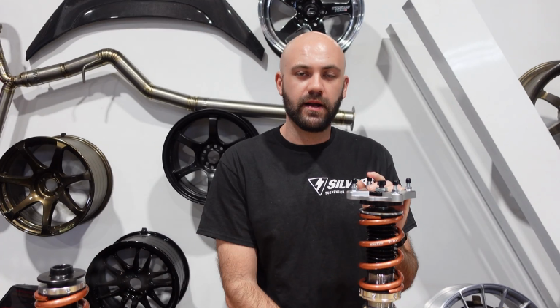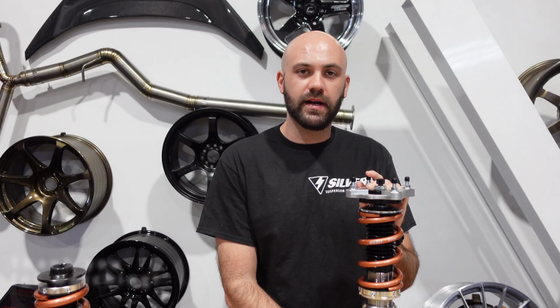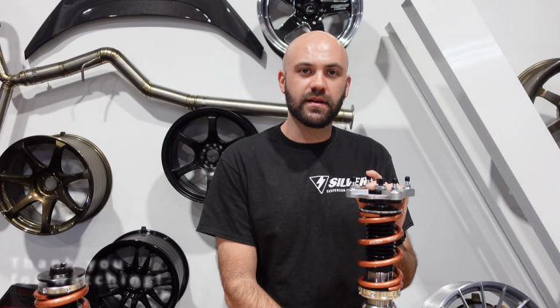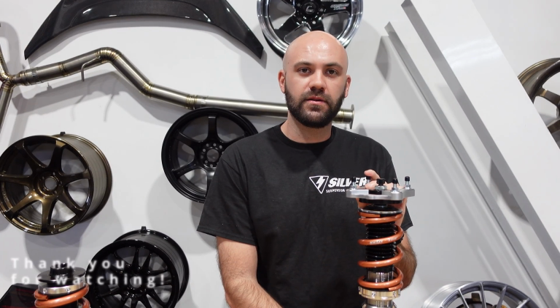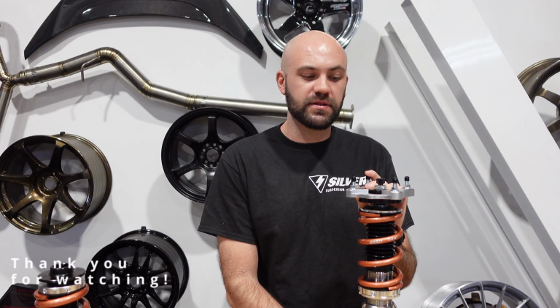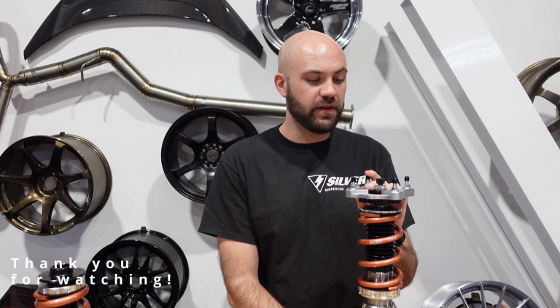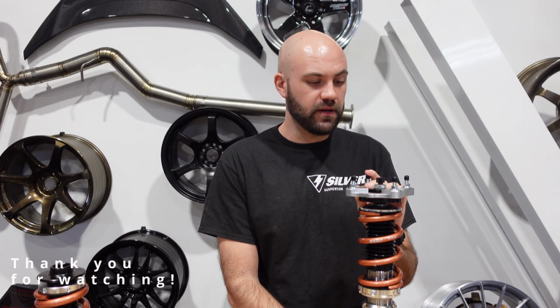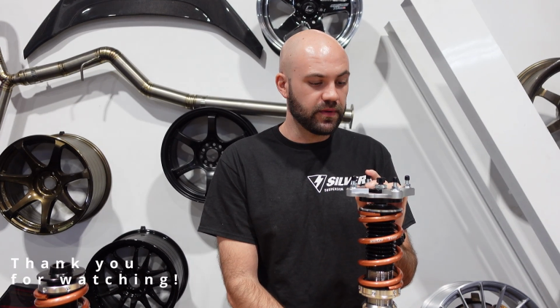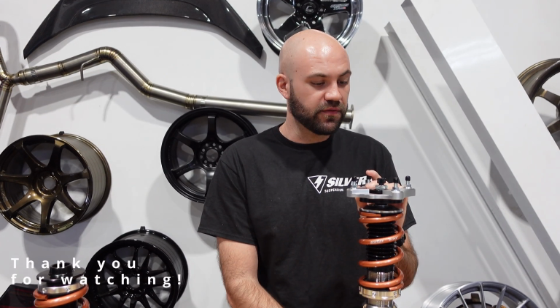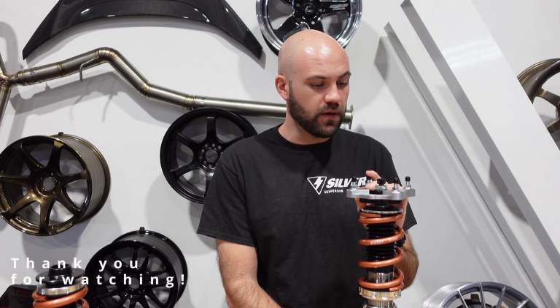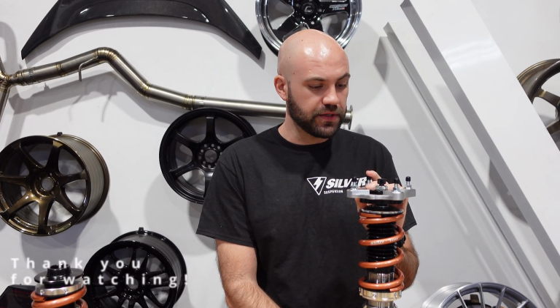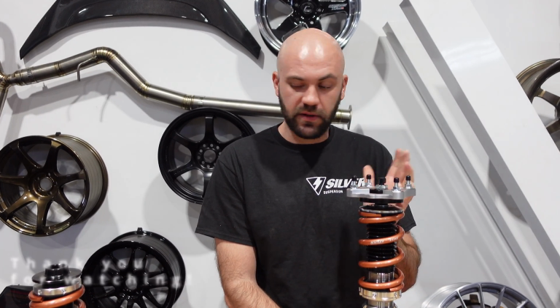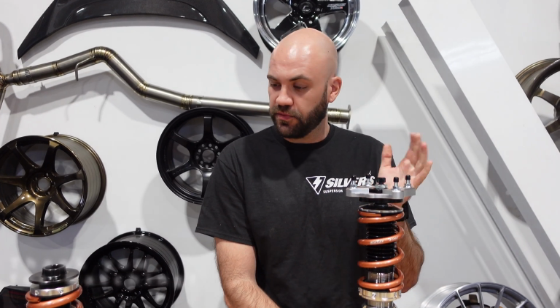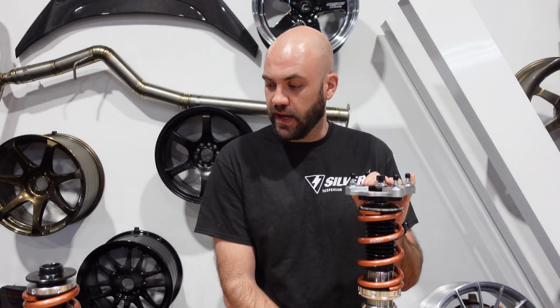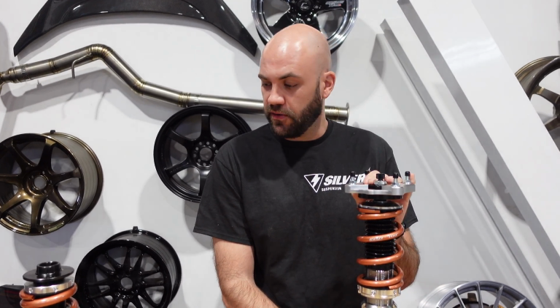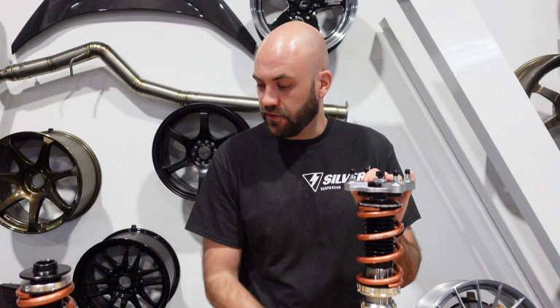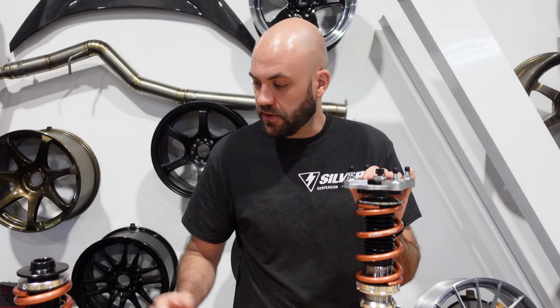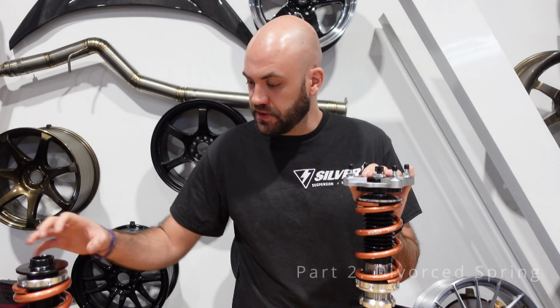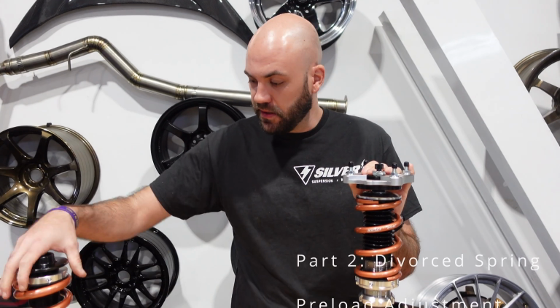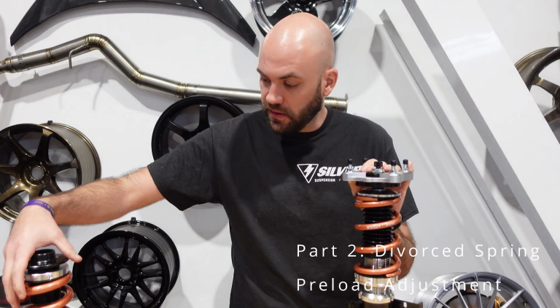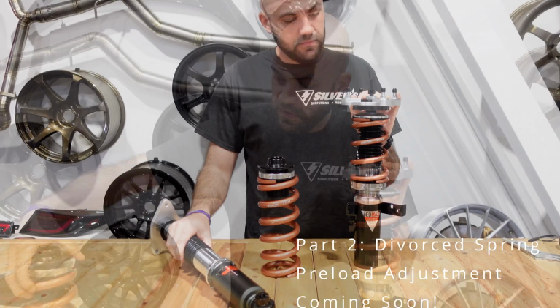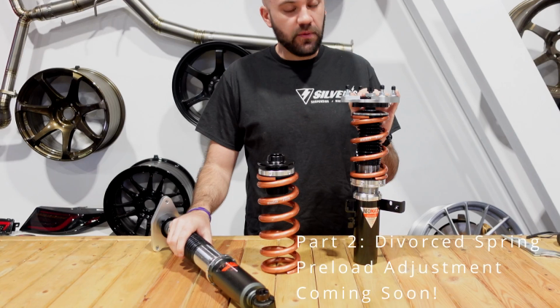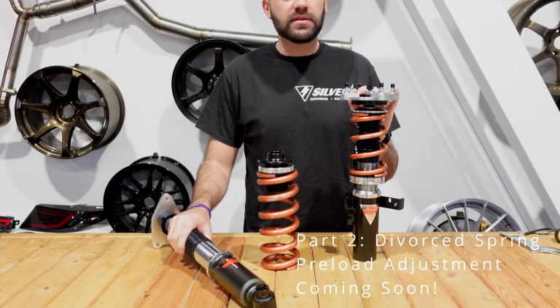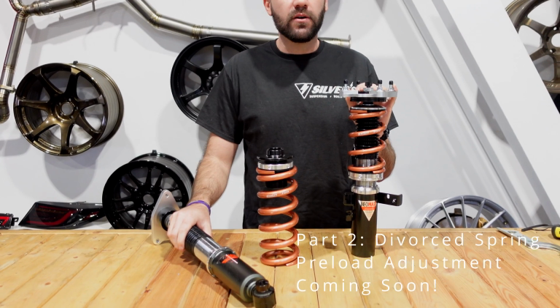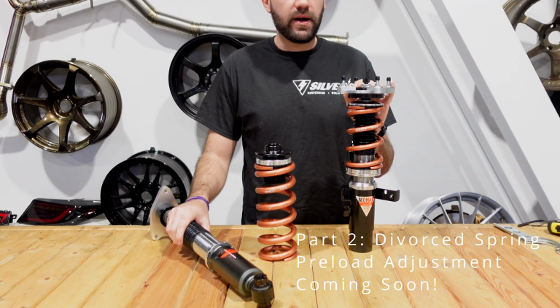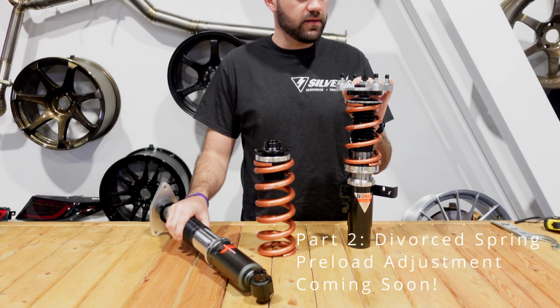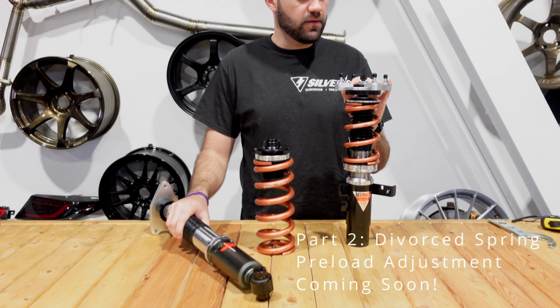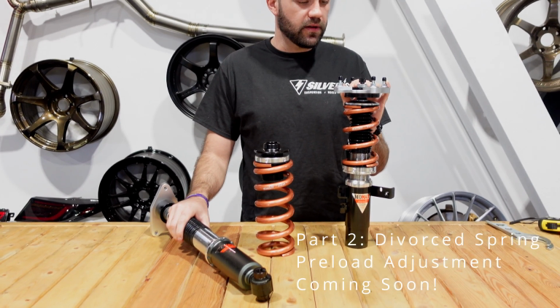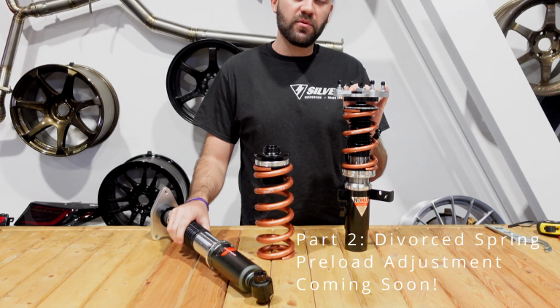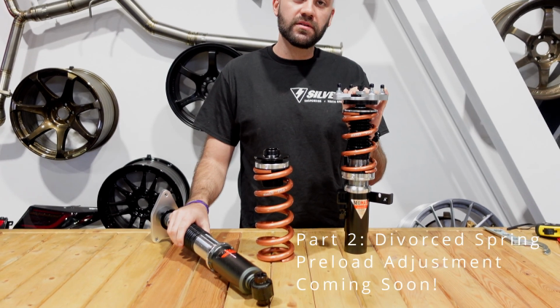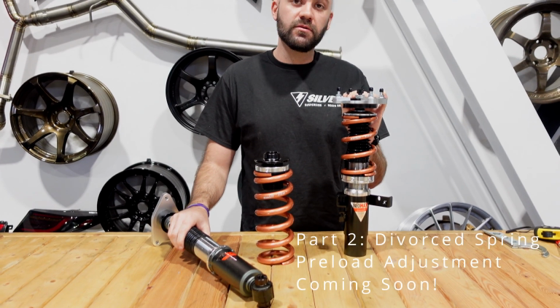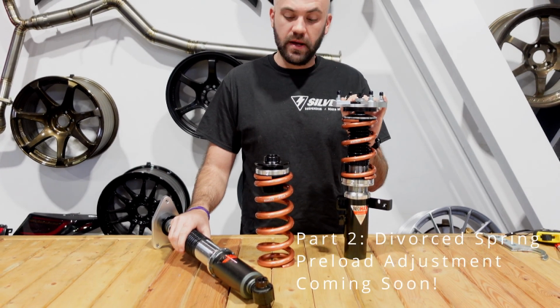Alright guys, that concludes our video. Thanks for watching, and hopefully now you have a good understanding of the many ways to go about setting preload. There are only a couple of ways to do it right.